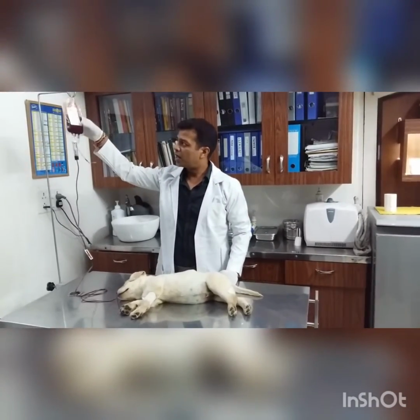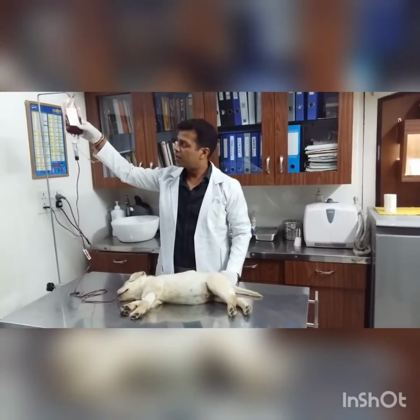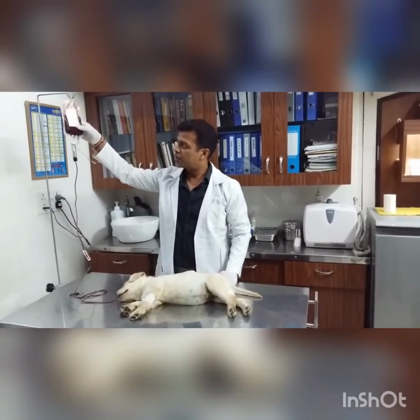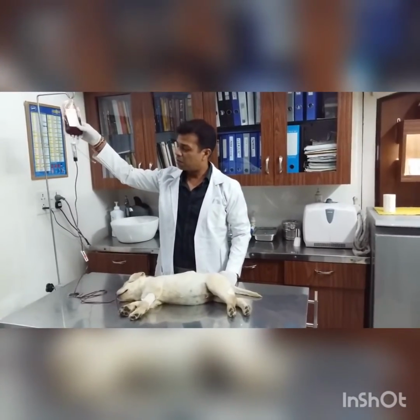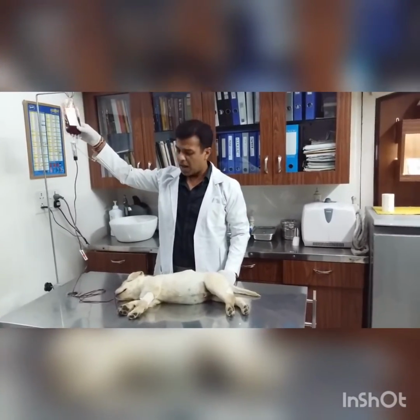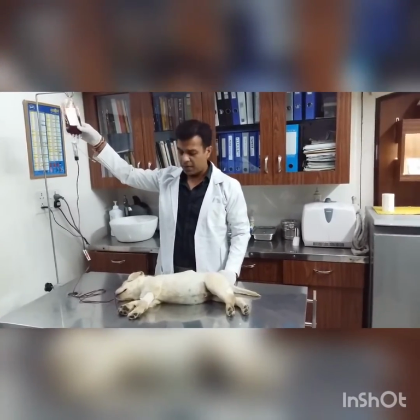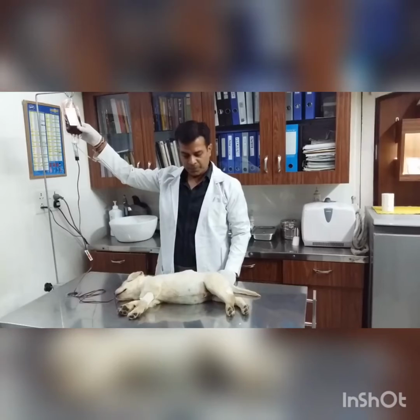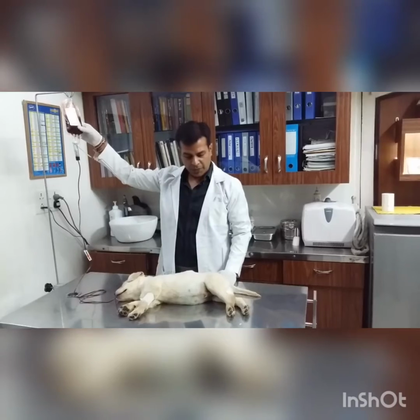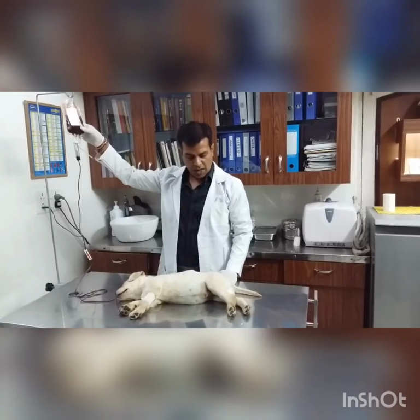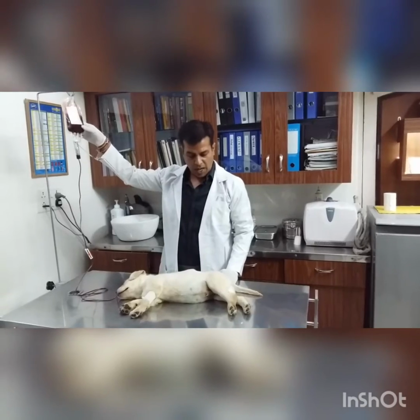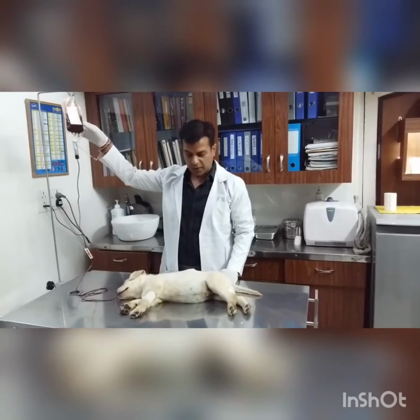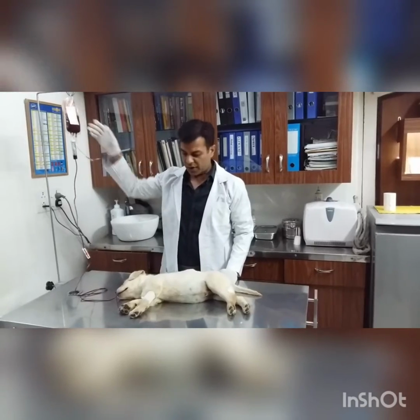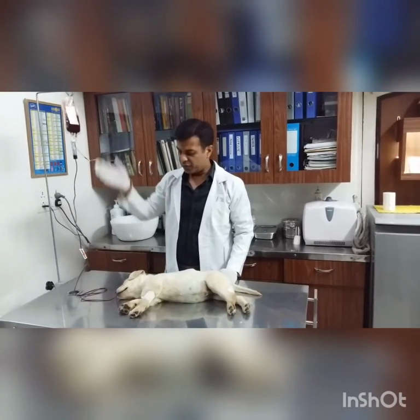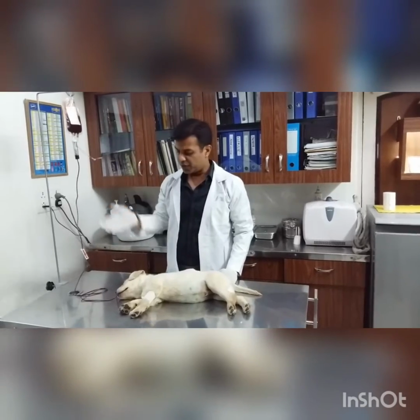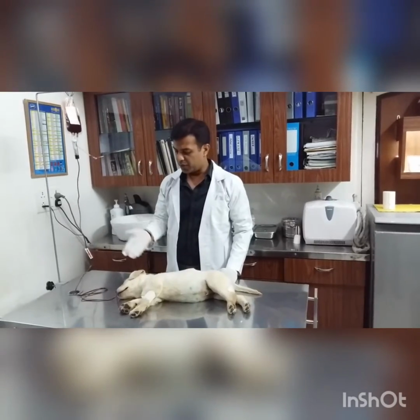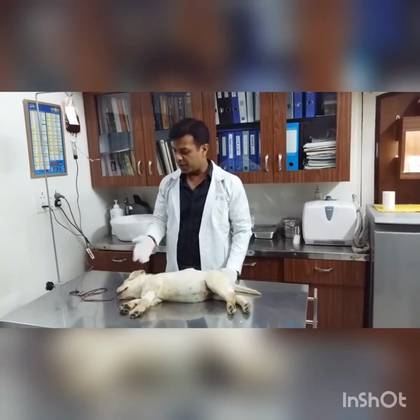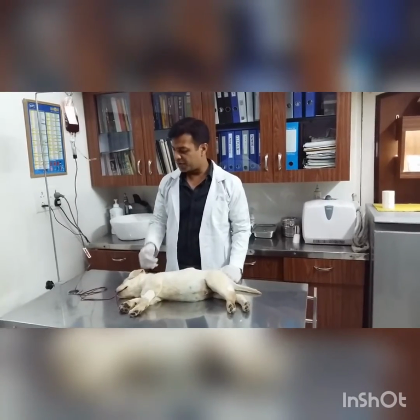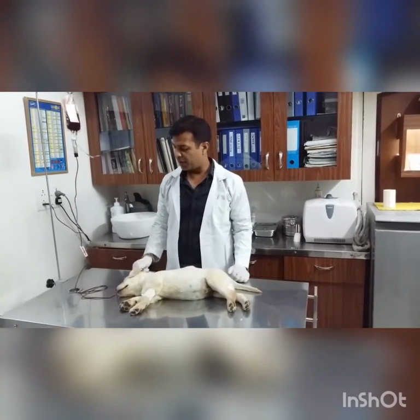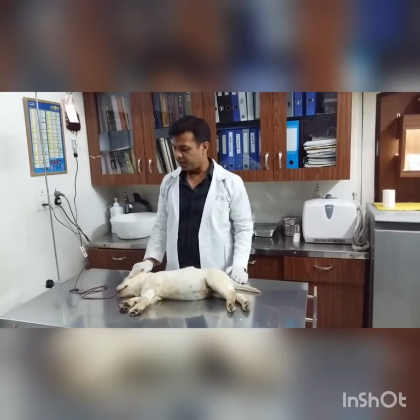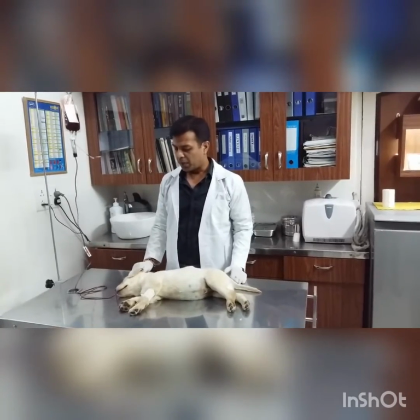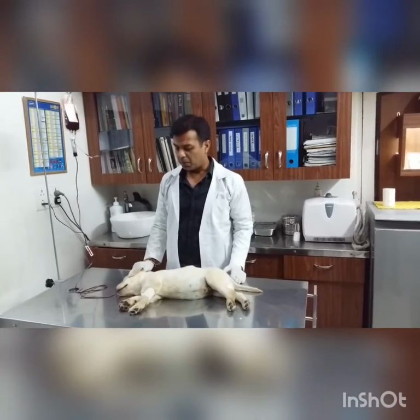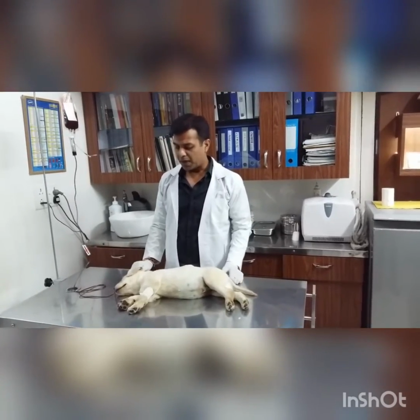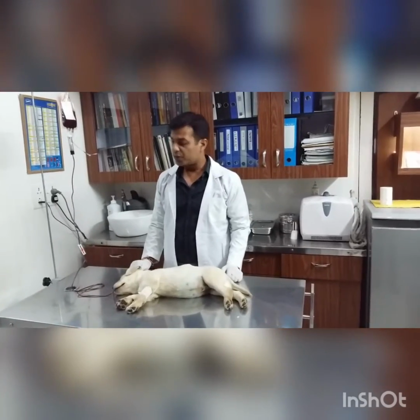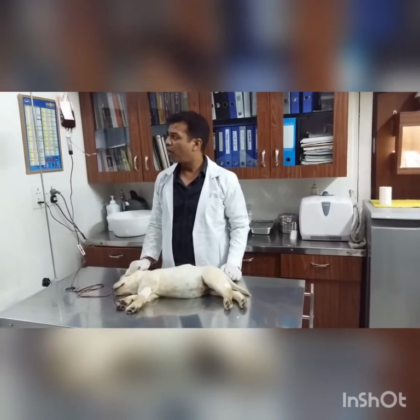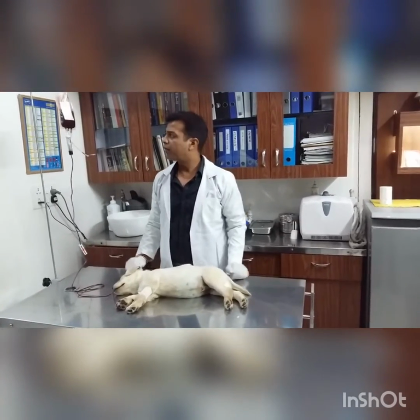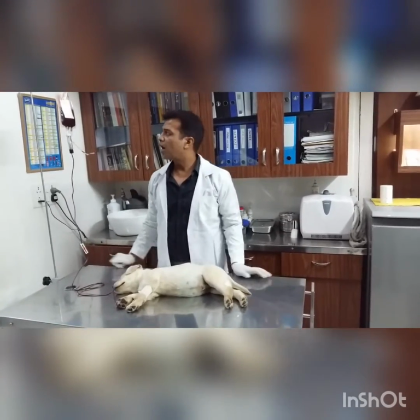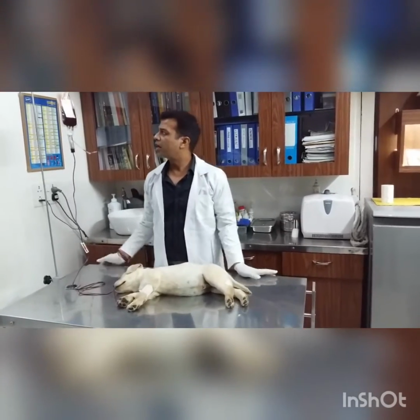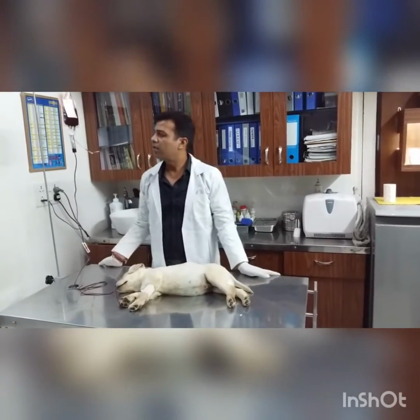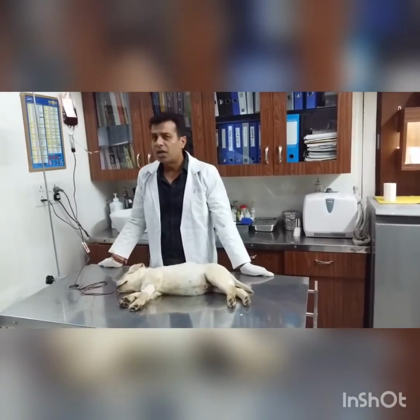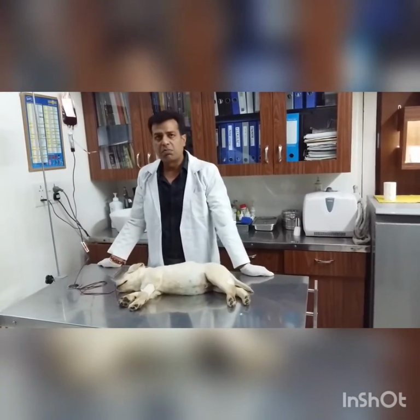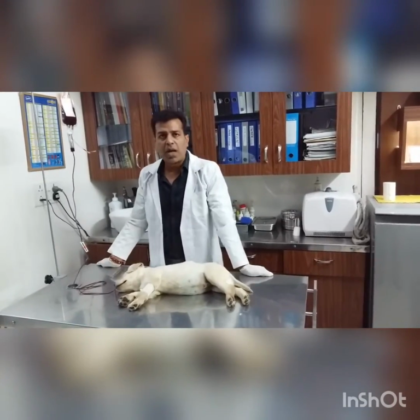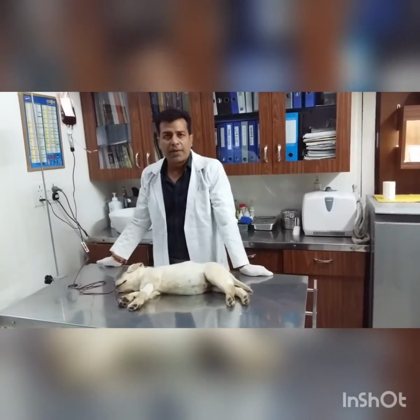This is the blood transfusion. You can see blood is going — we are giving him blood.